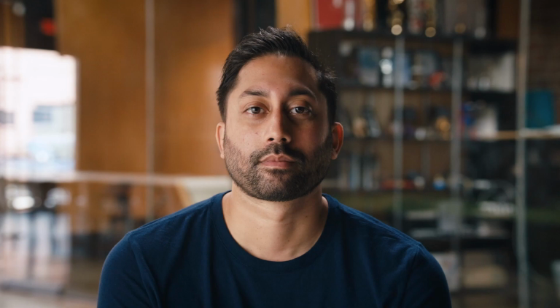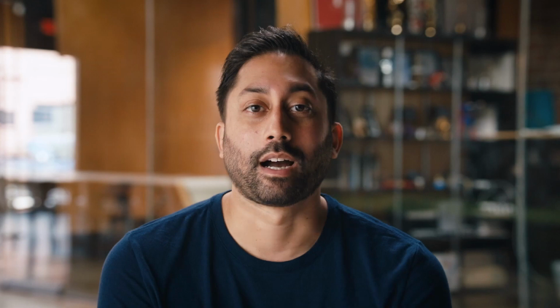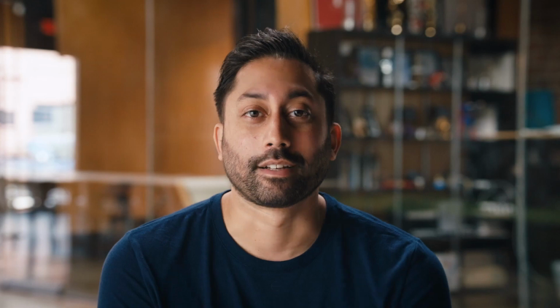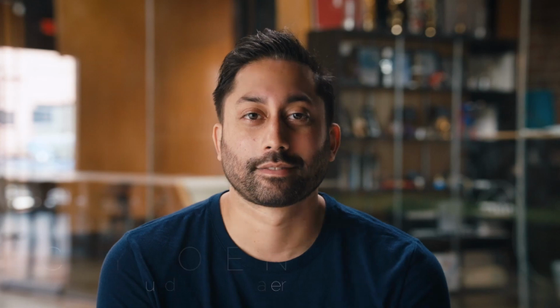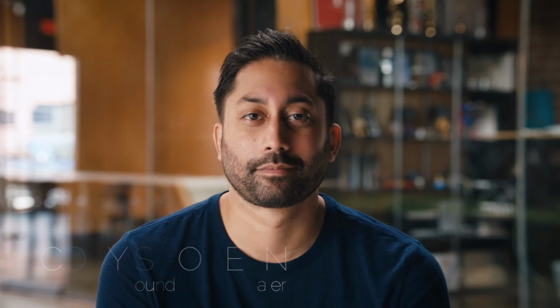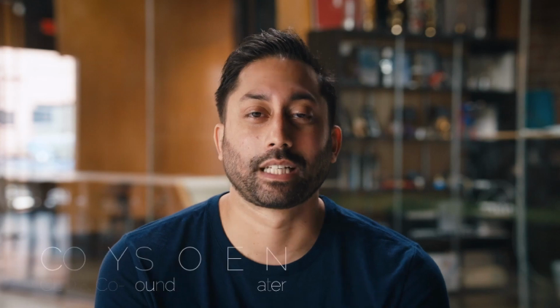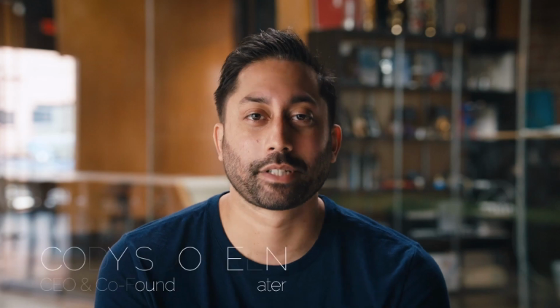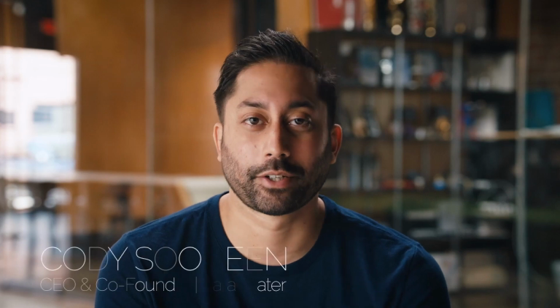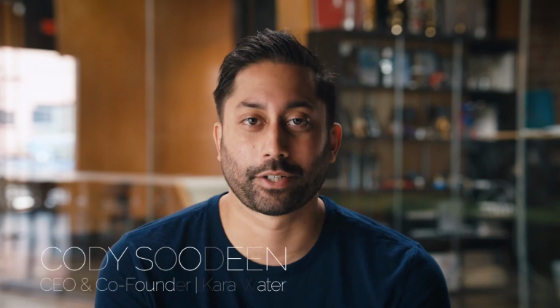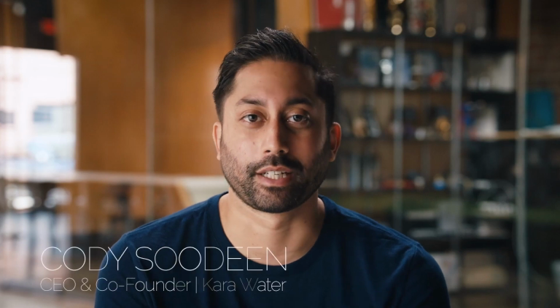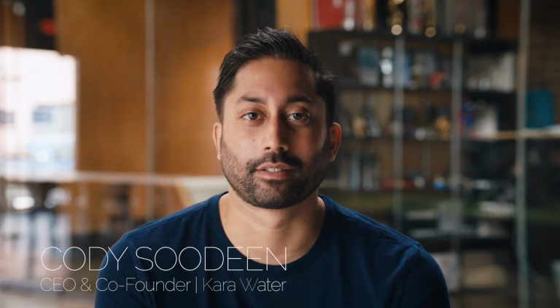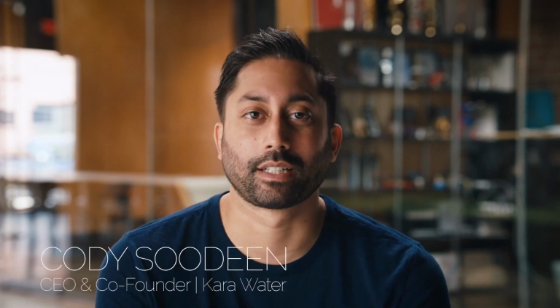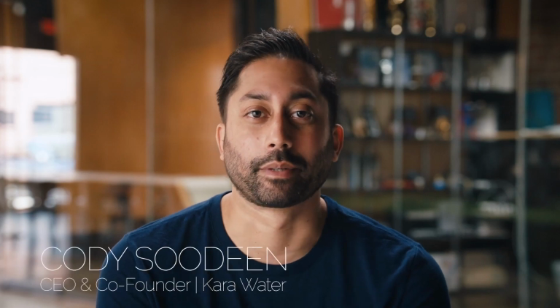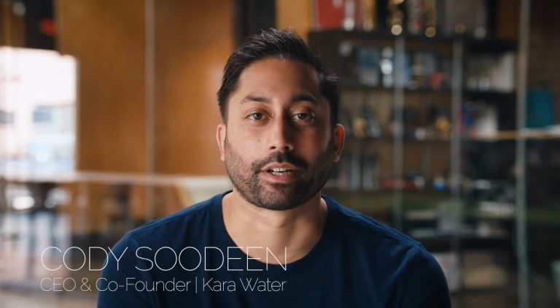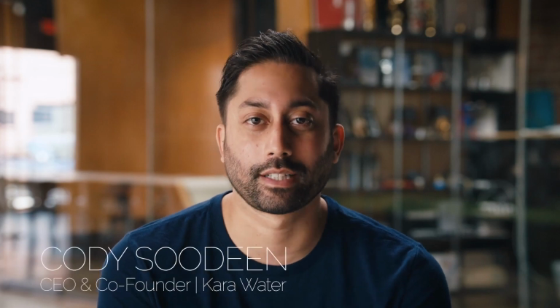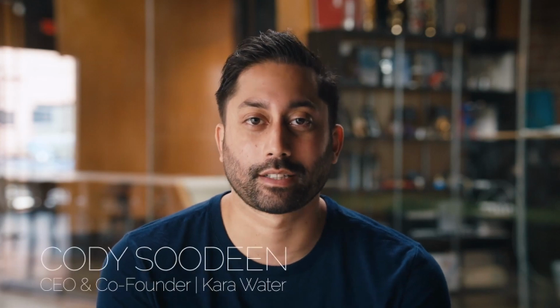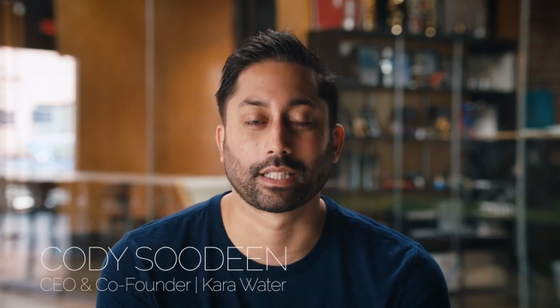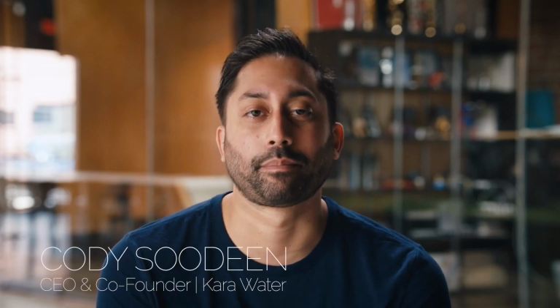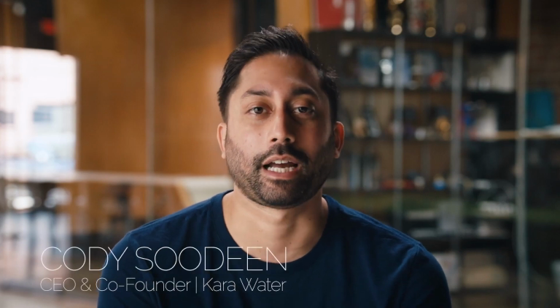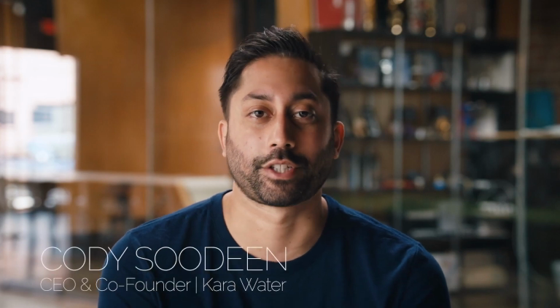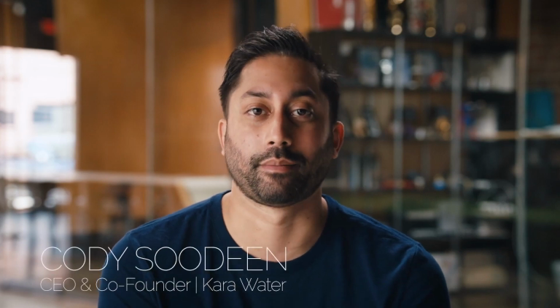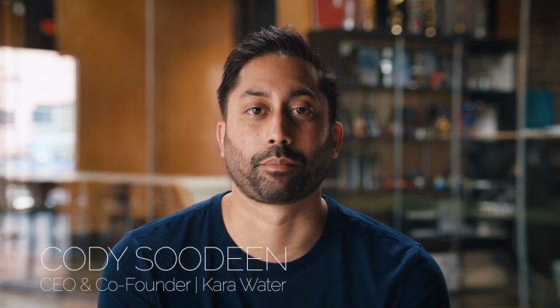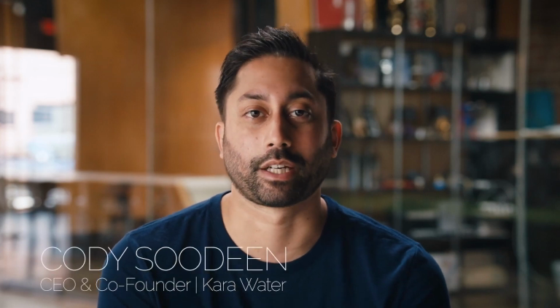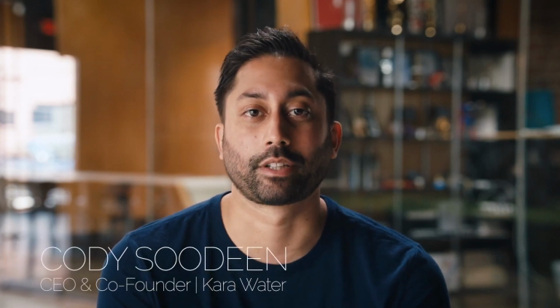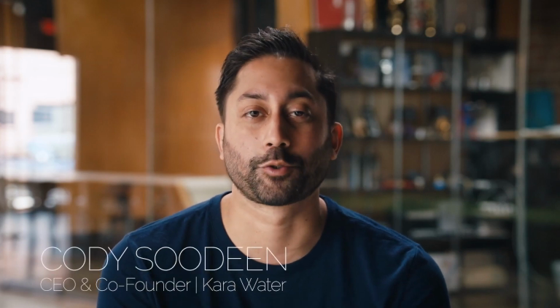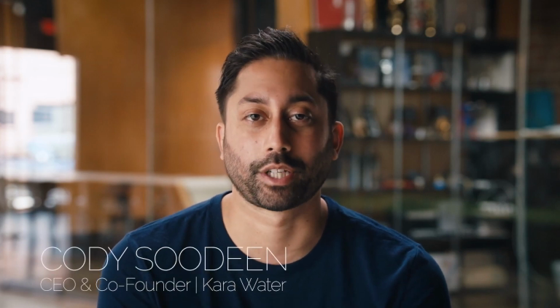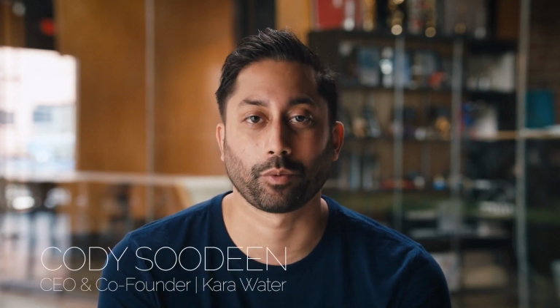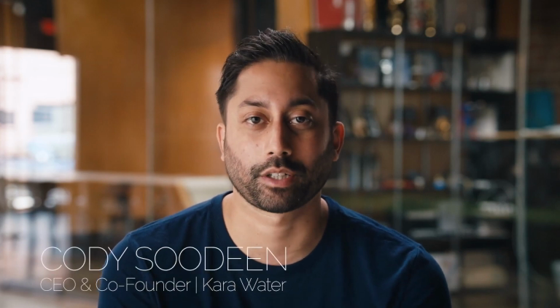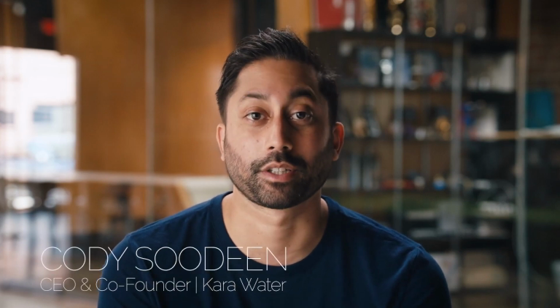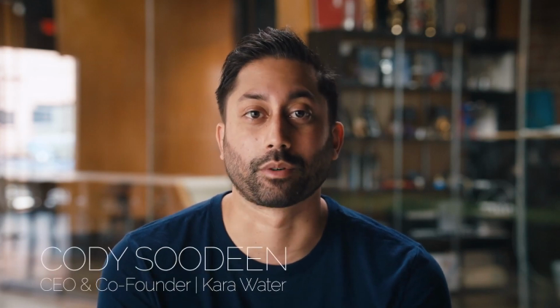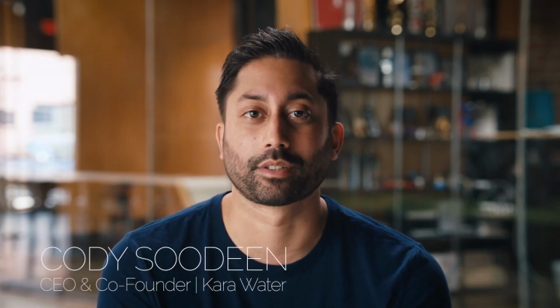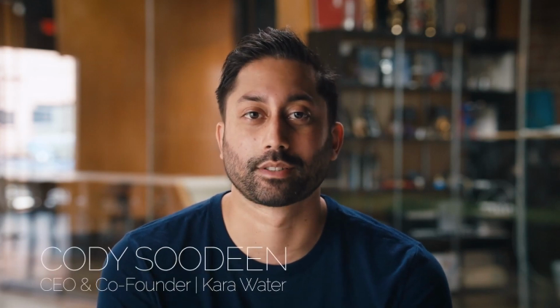Hi, my name is Cody Sardin. I'm an architect and I'm passionate about bringing clean drinking water to the world.